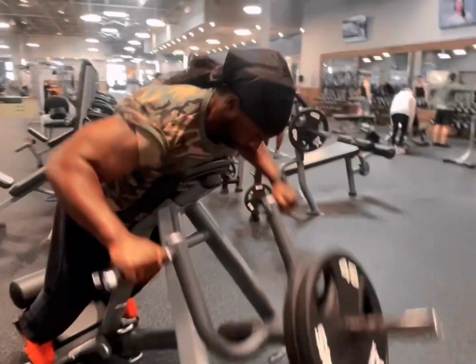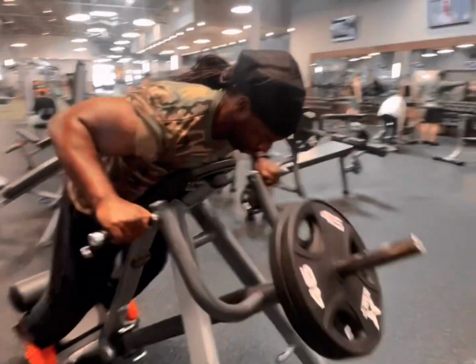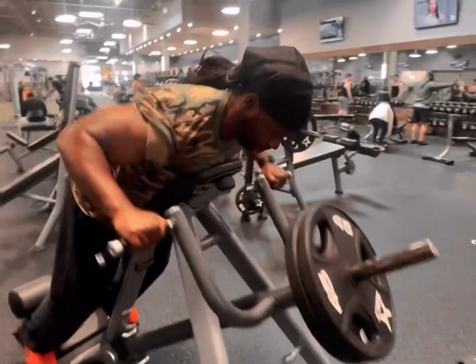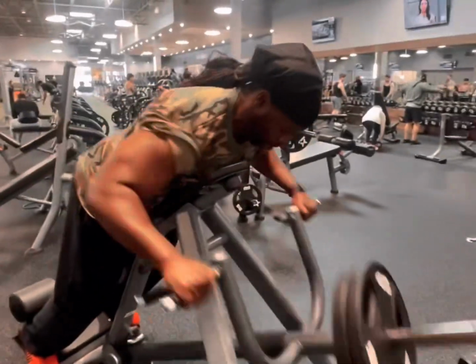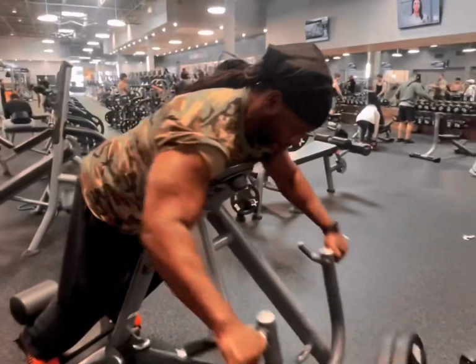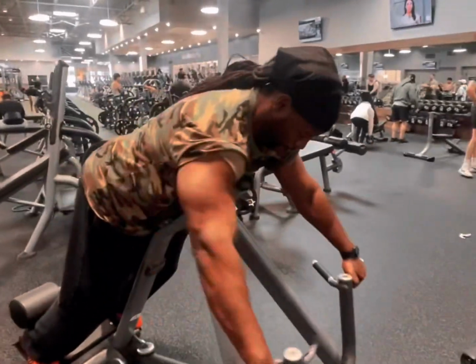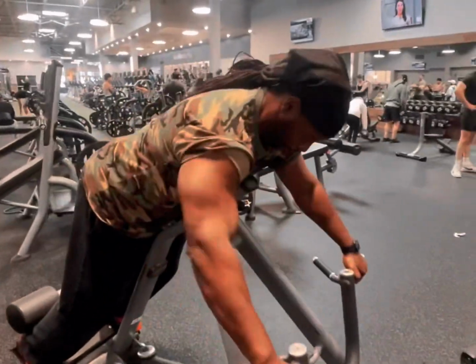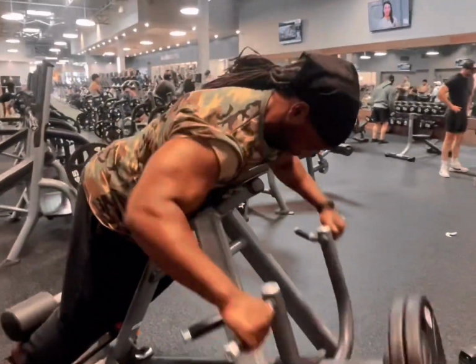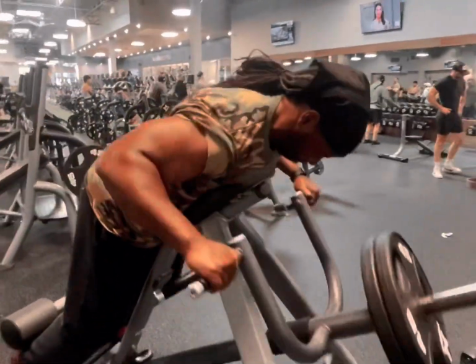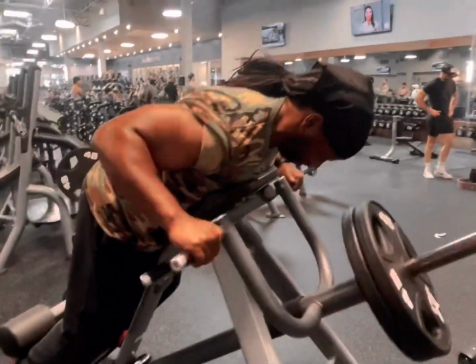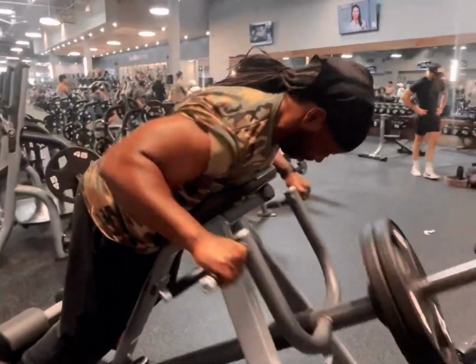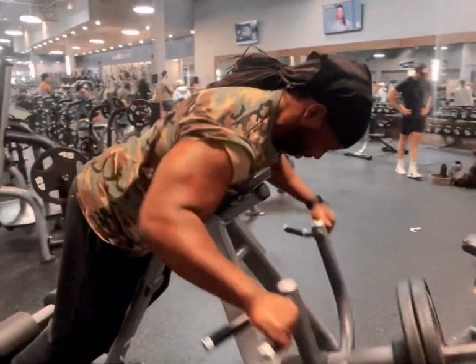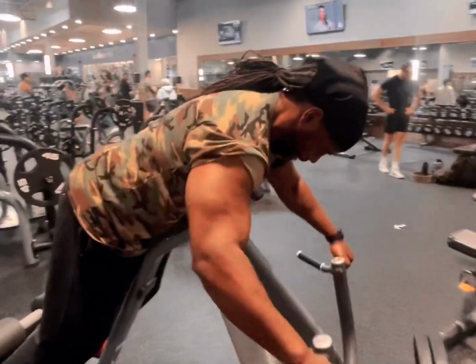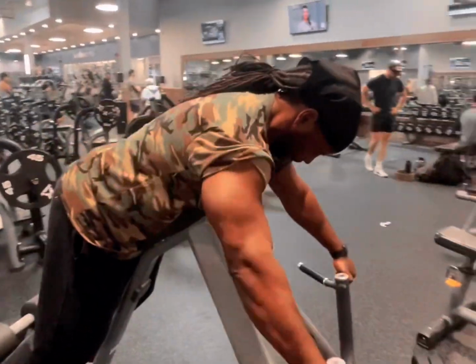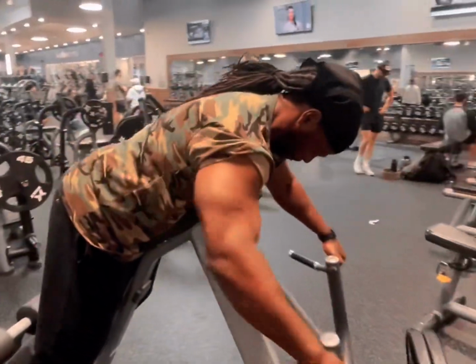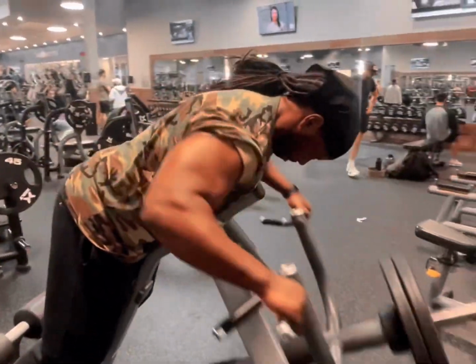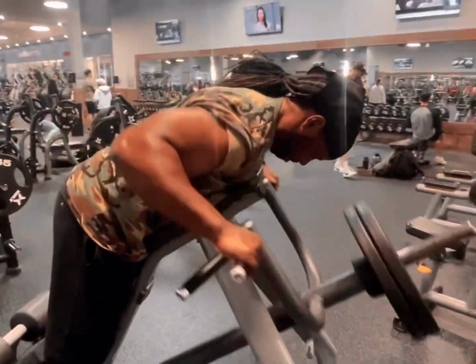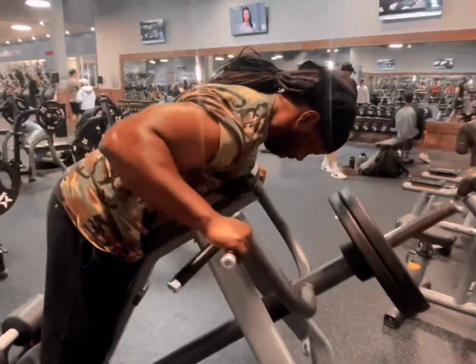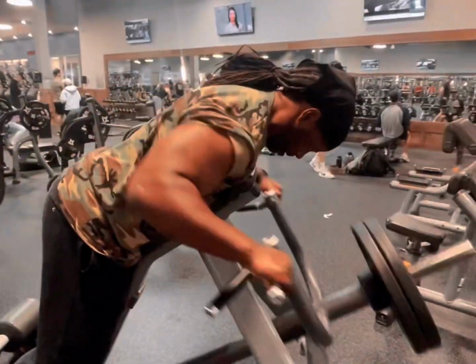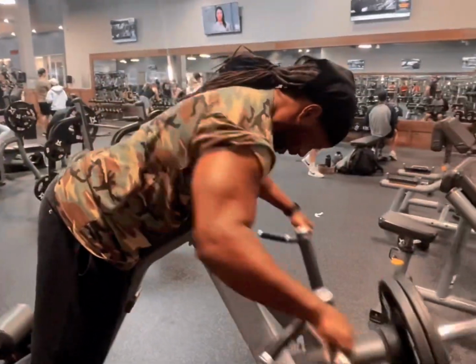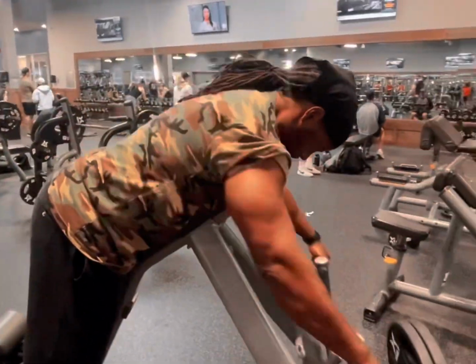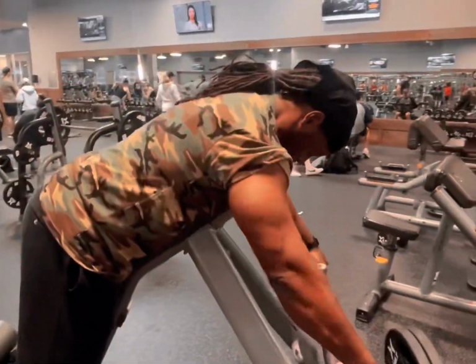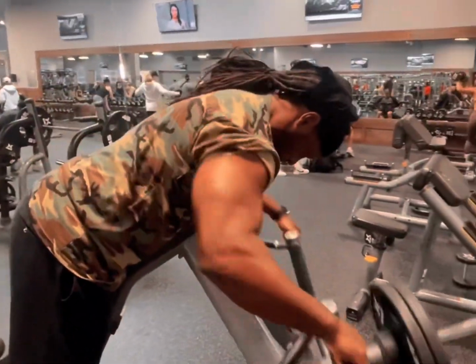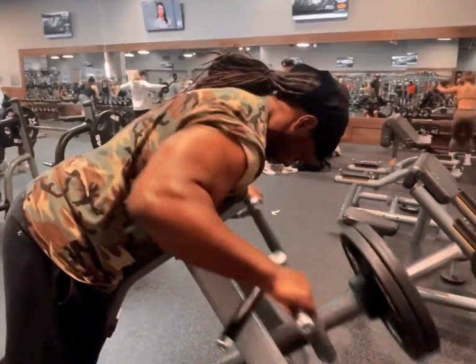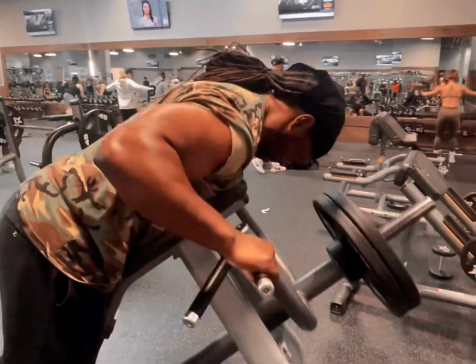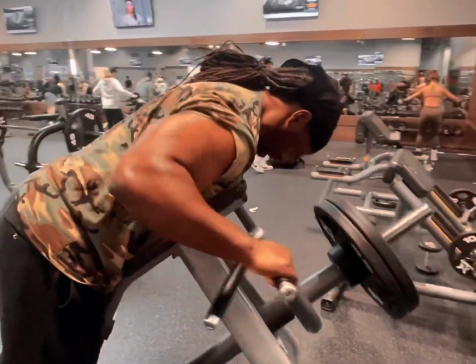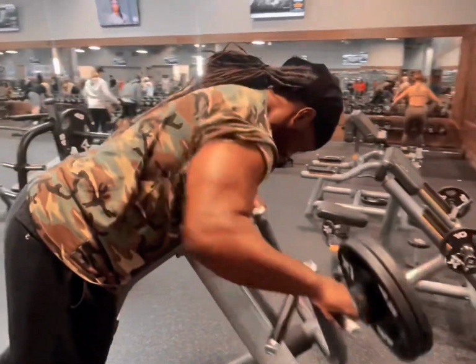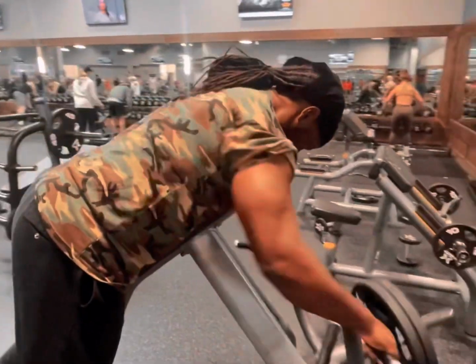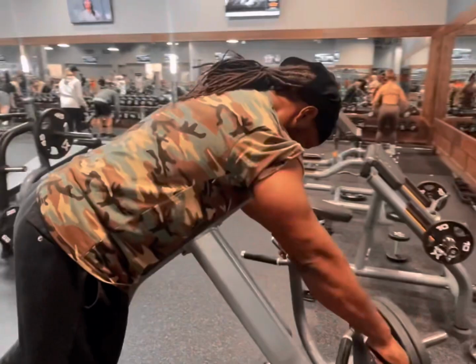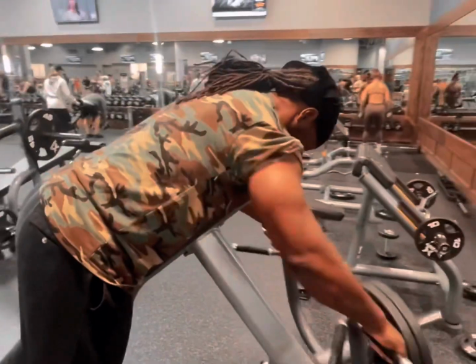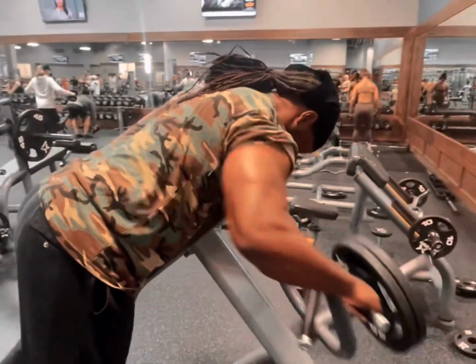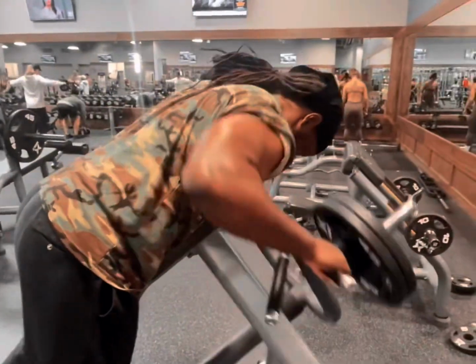This one right here is awesome for your back. Make sure you squeeze at the top.